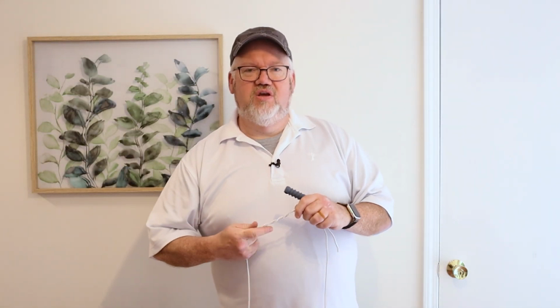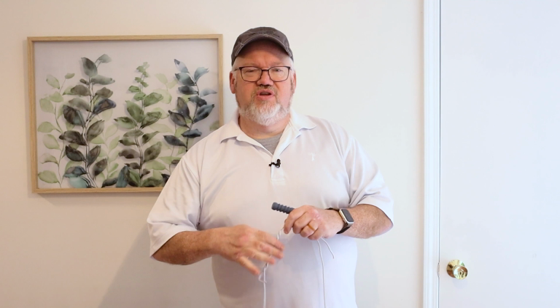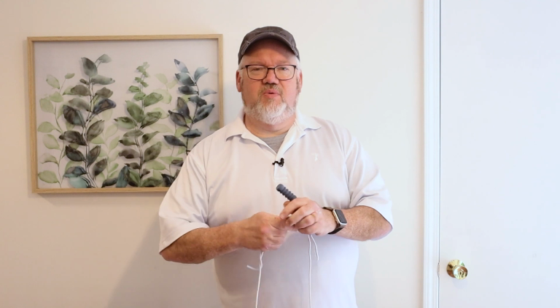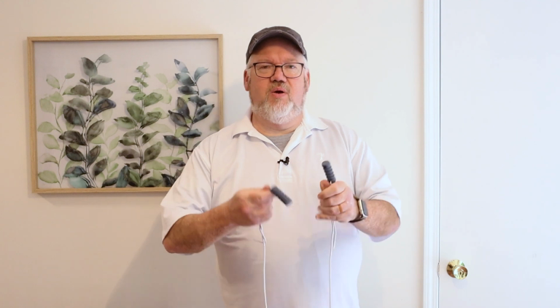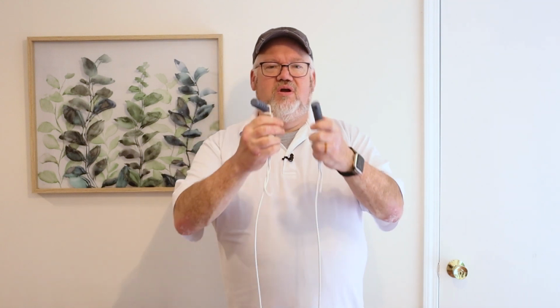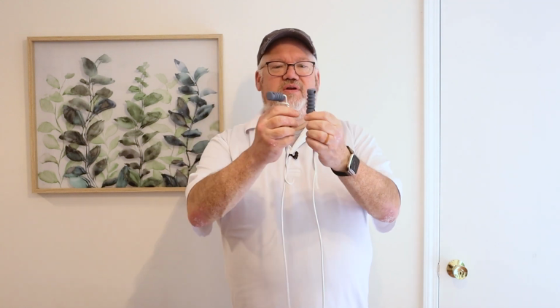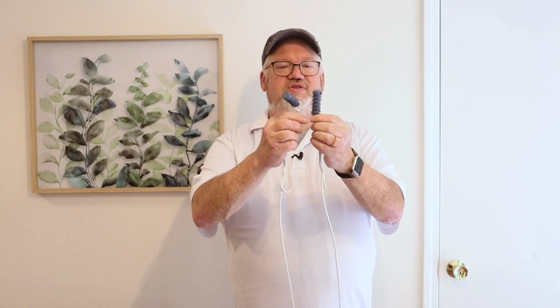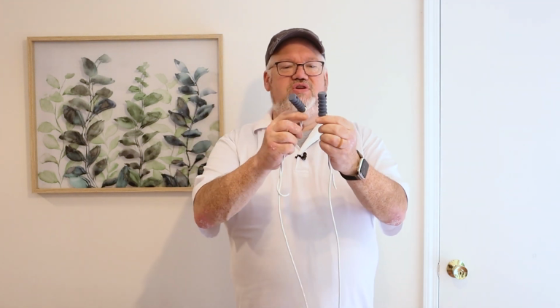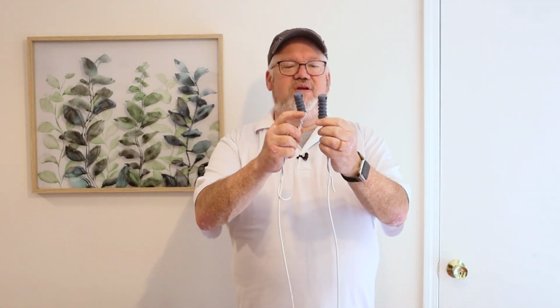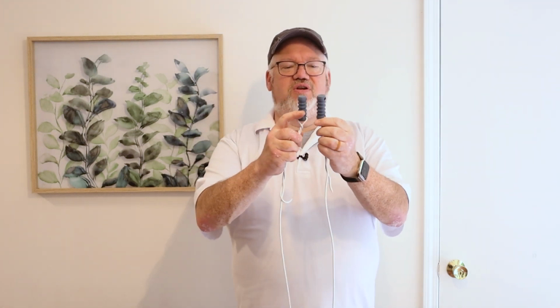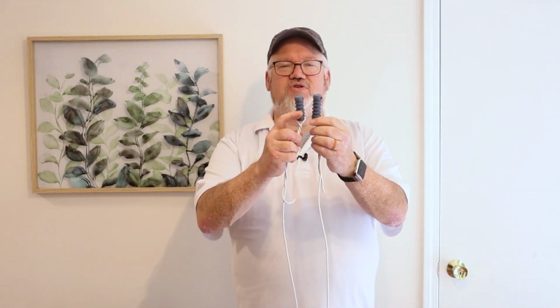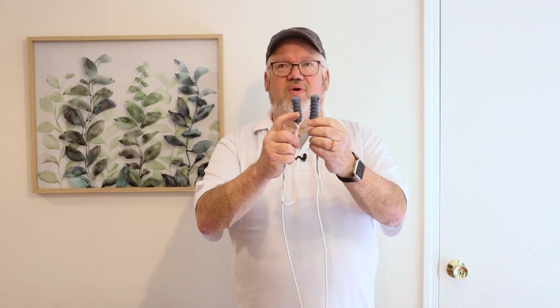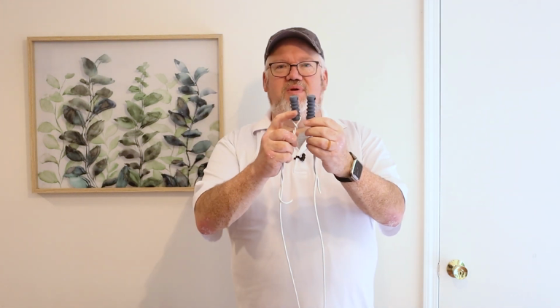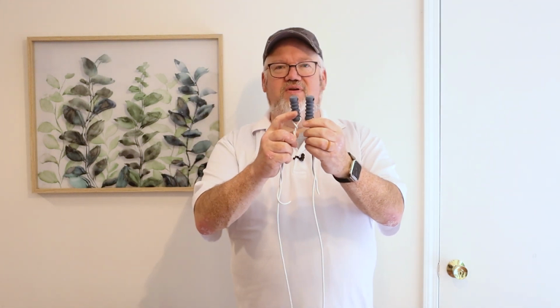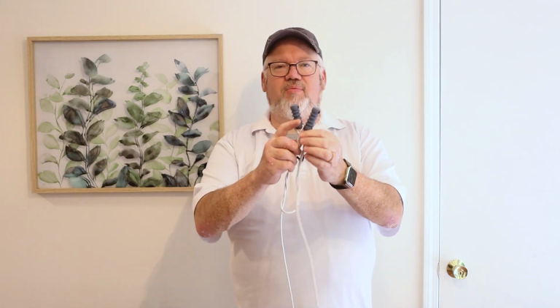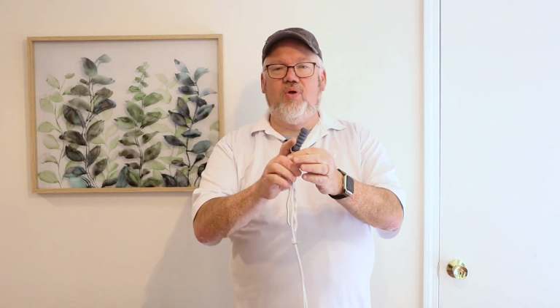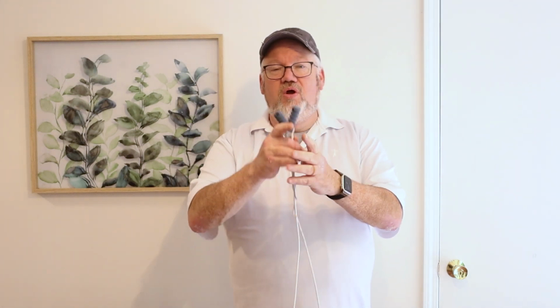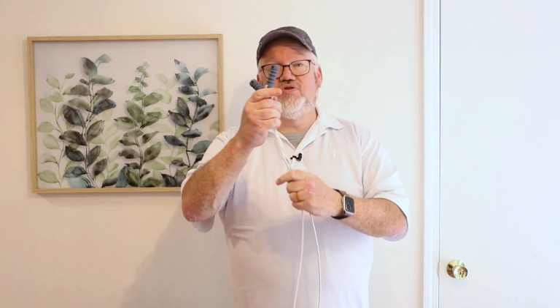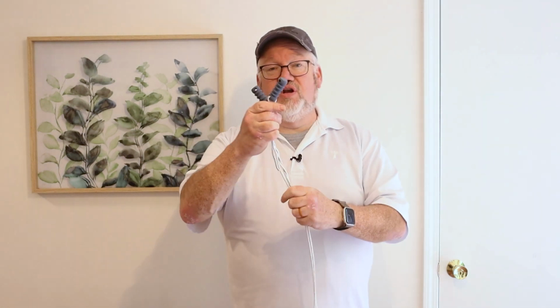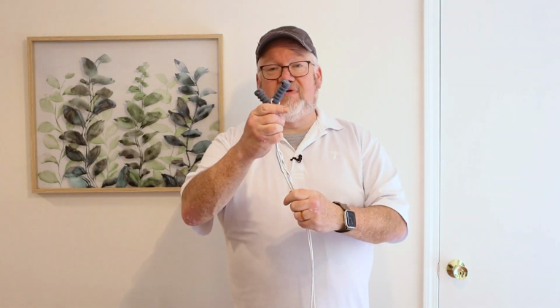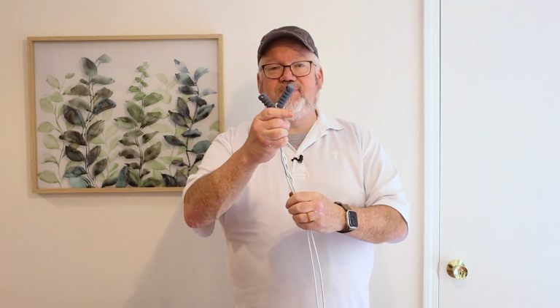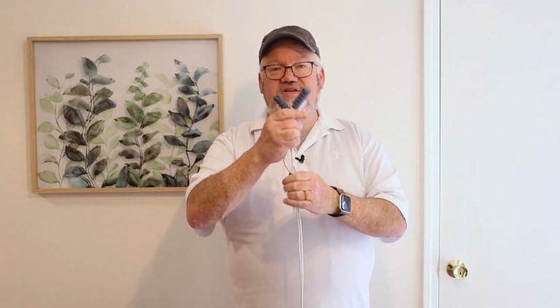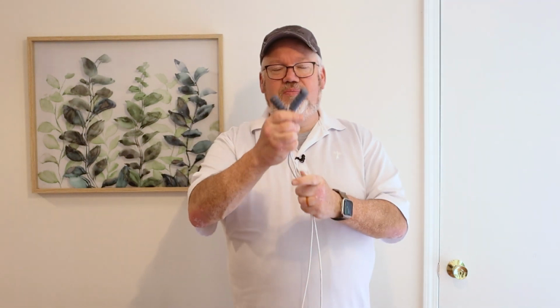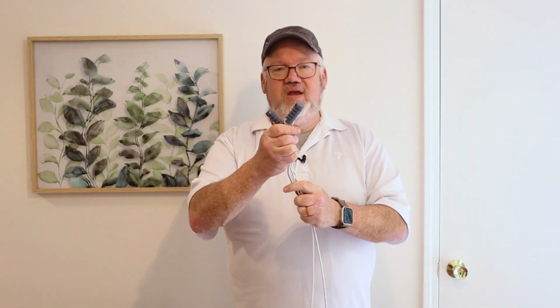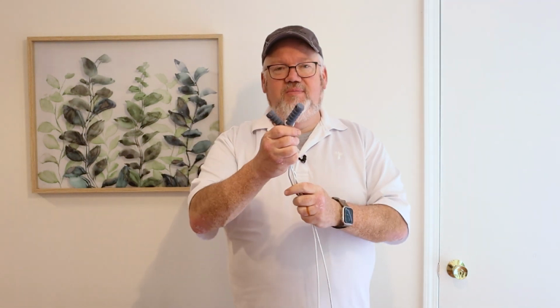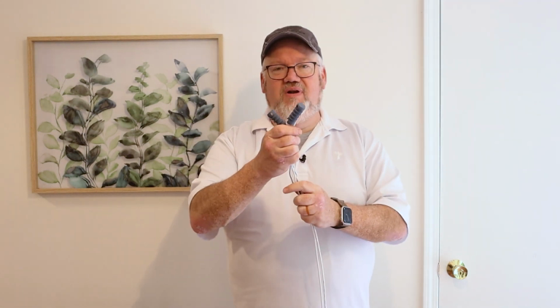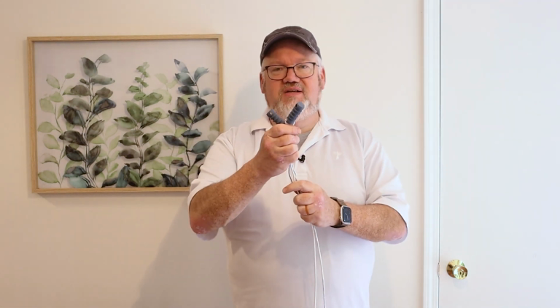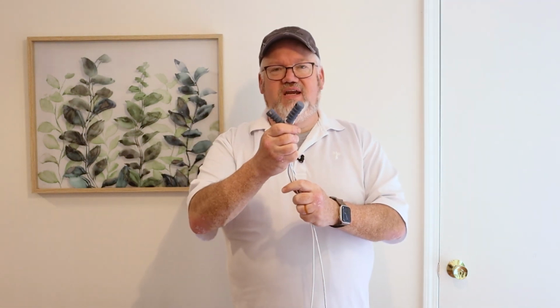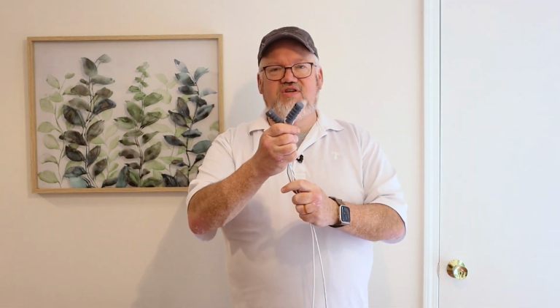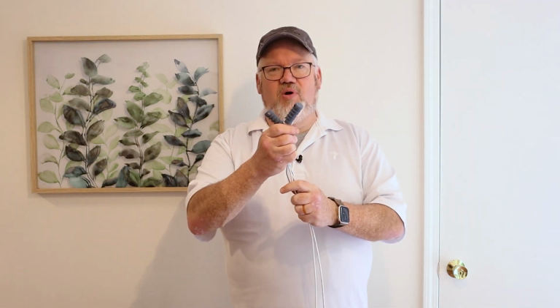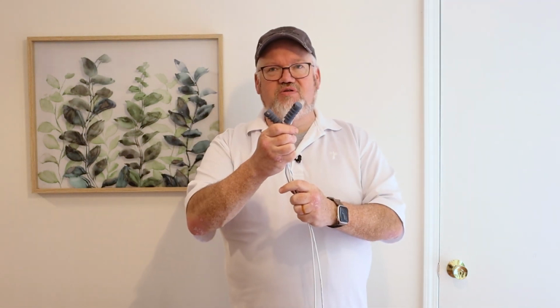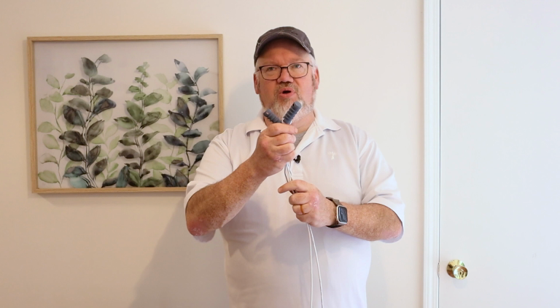There are the two ends on our 20-meter dipole. We're just going to wrap this up and be ready to take it to the park tomorrow.